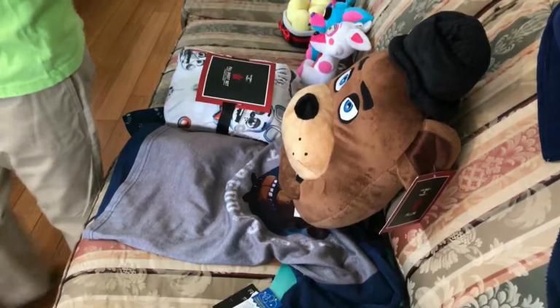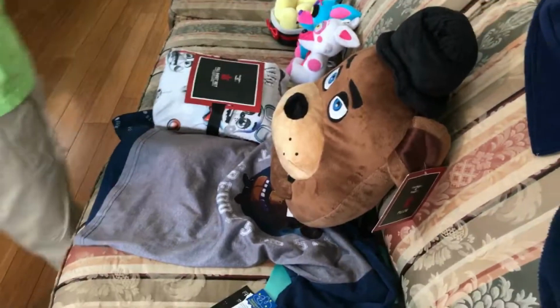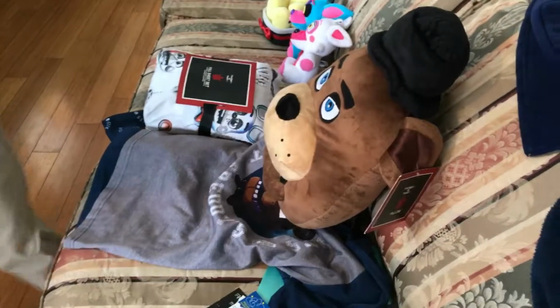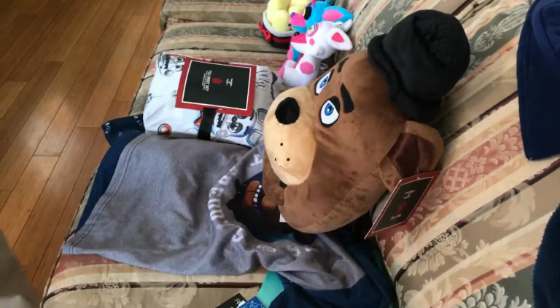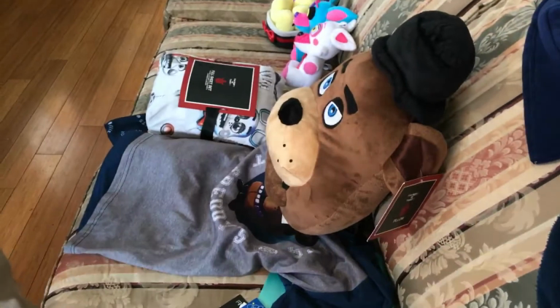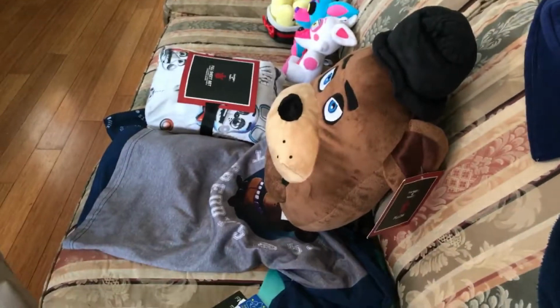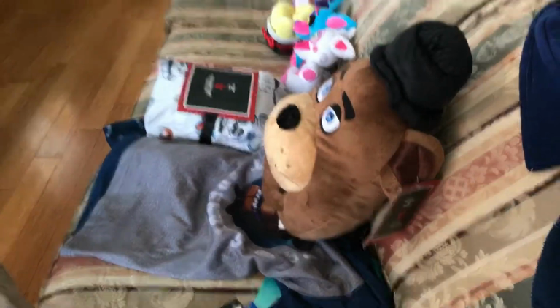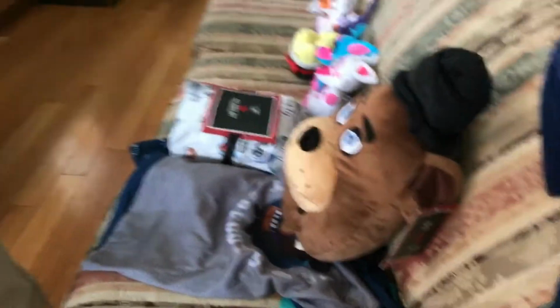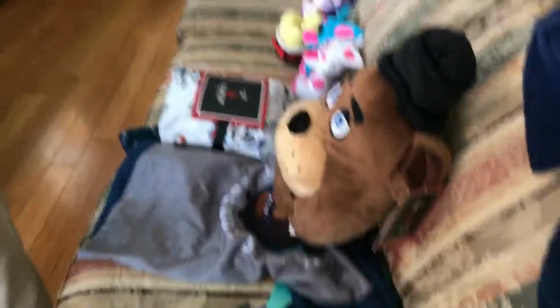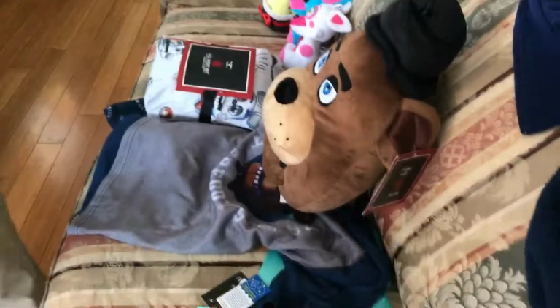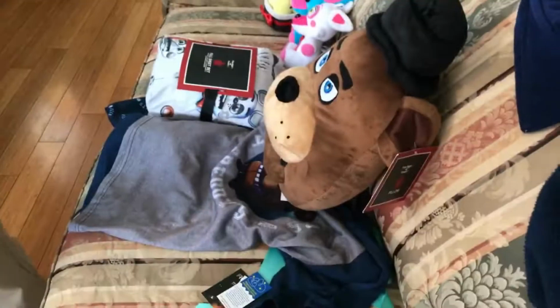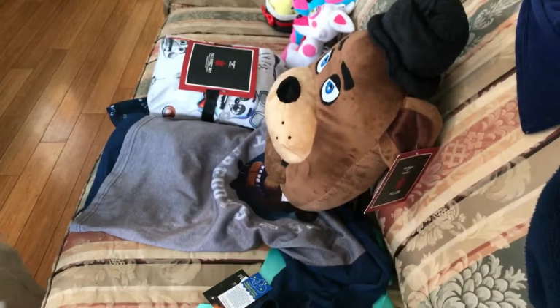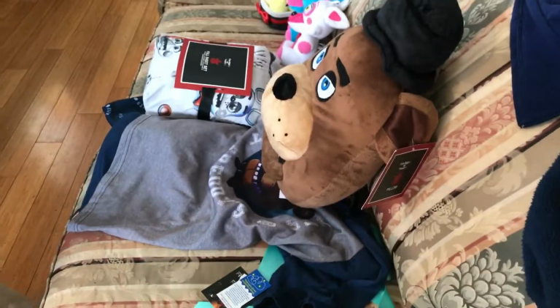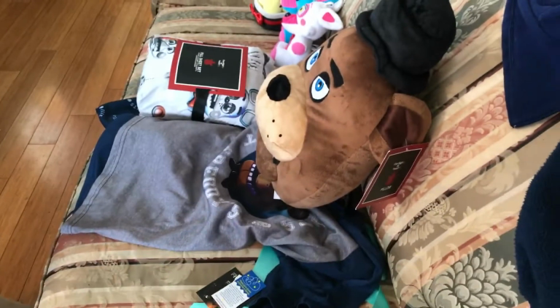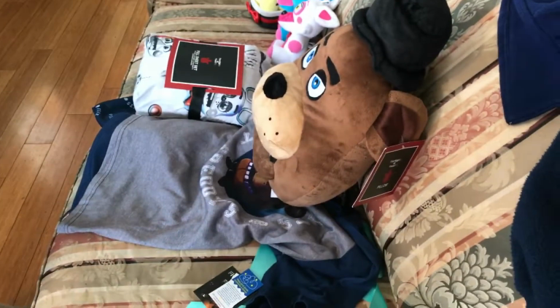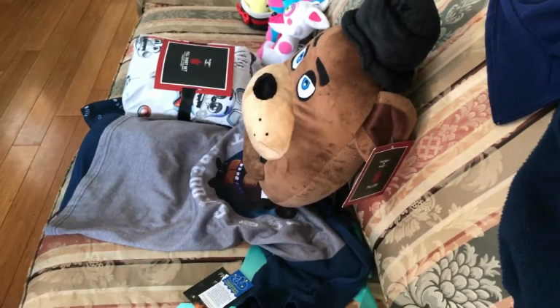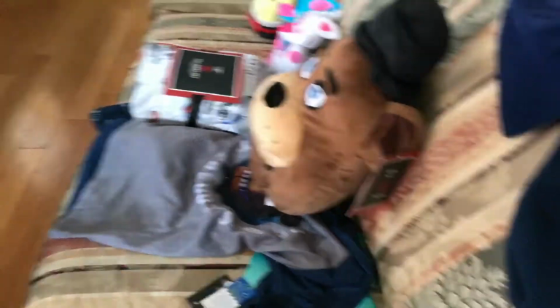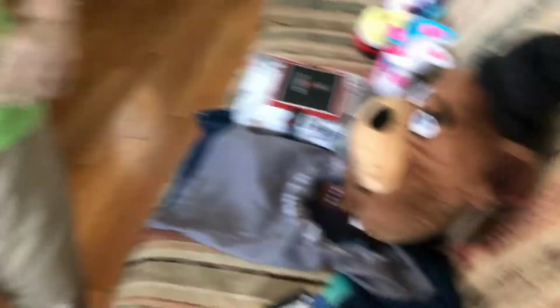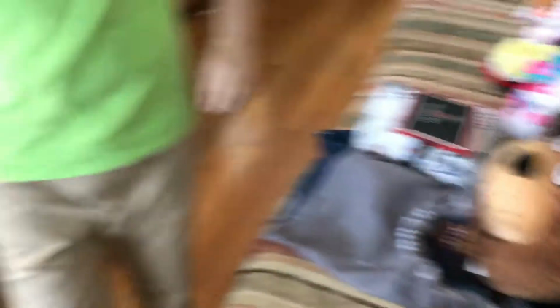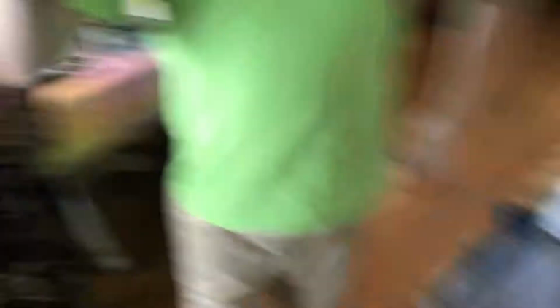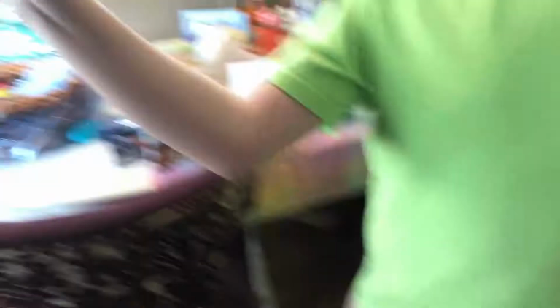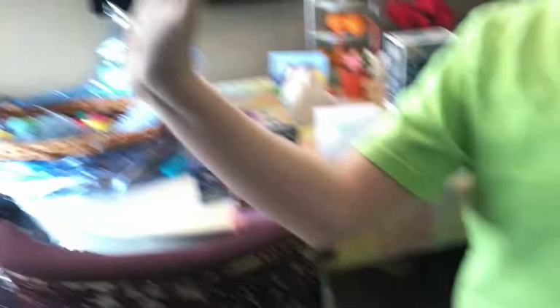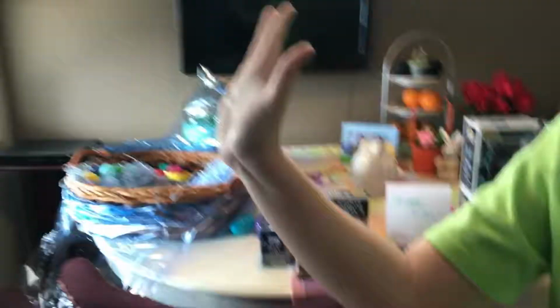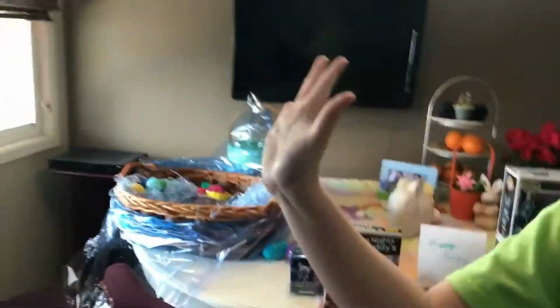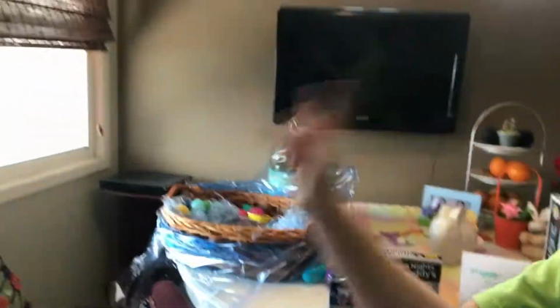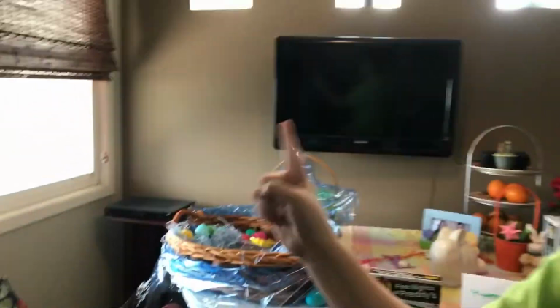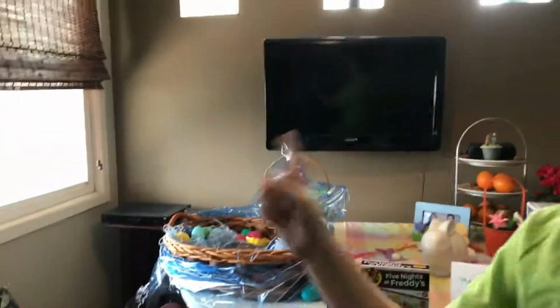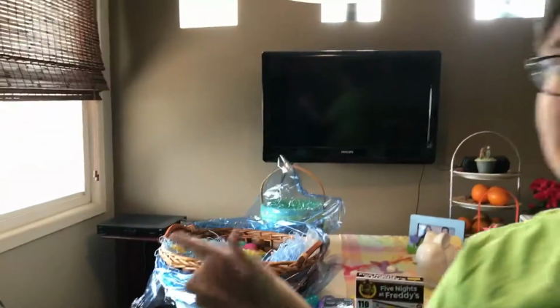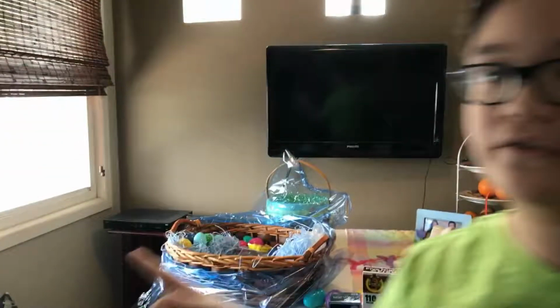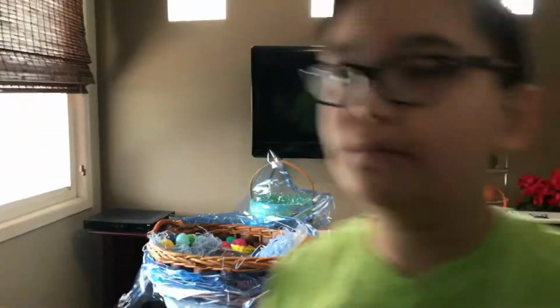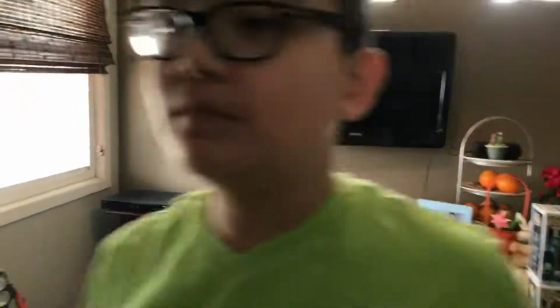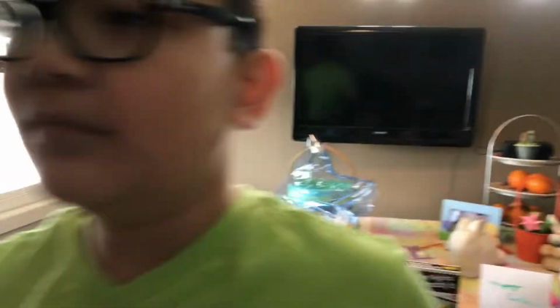We'll do a part two for this, because this was just seeing what was in the Easter basket. Goodbye and stay tuned!